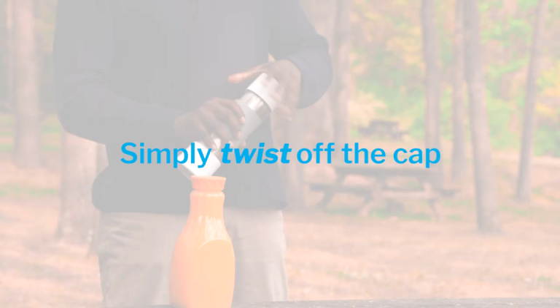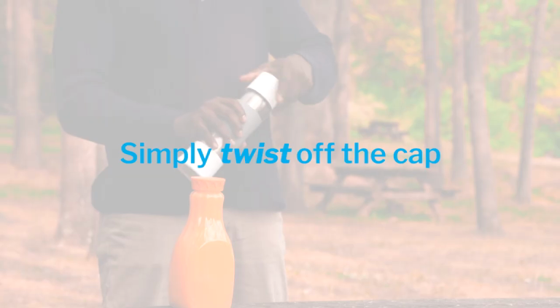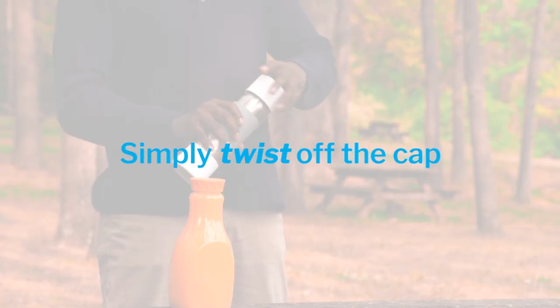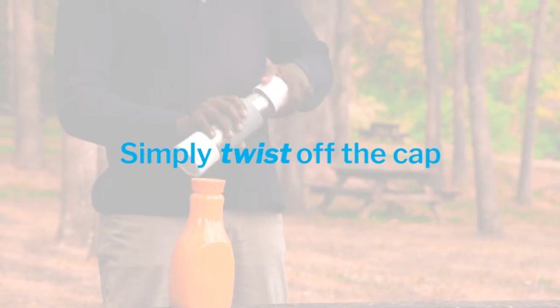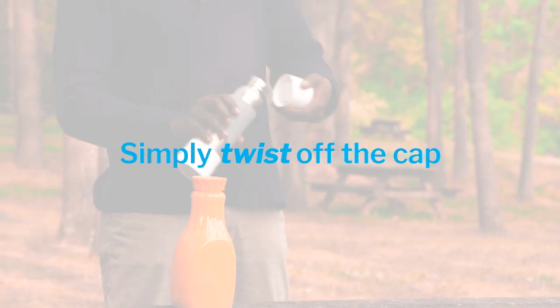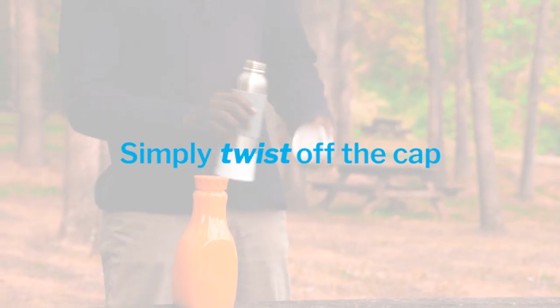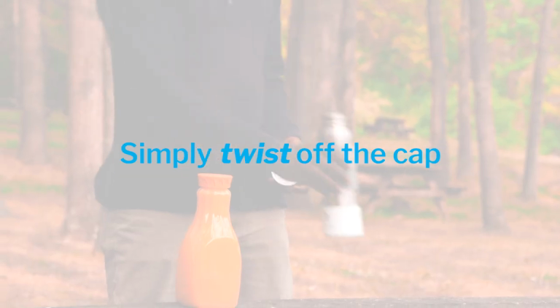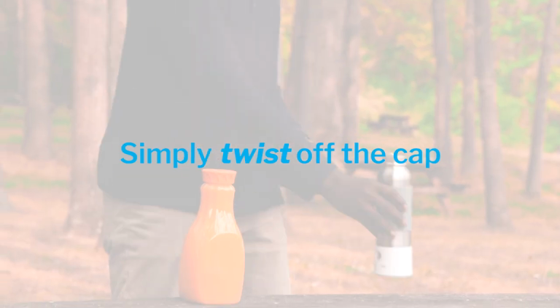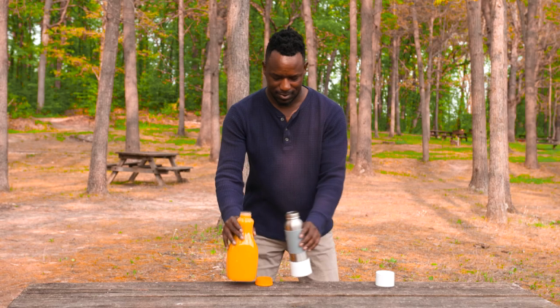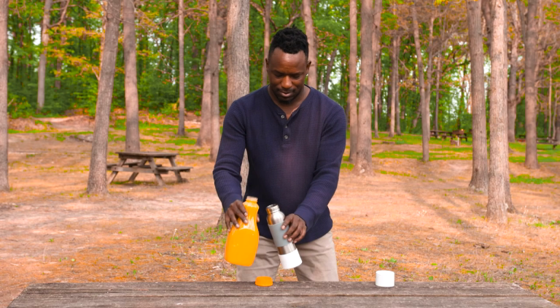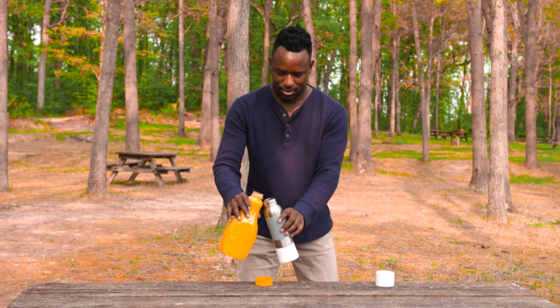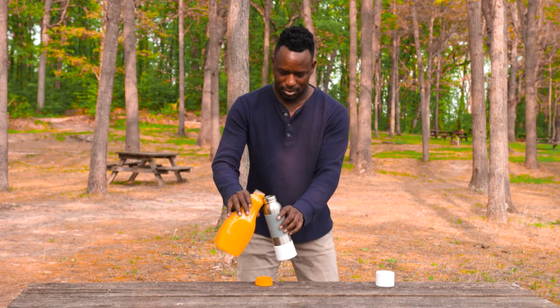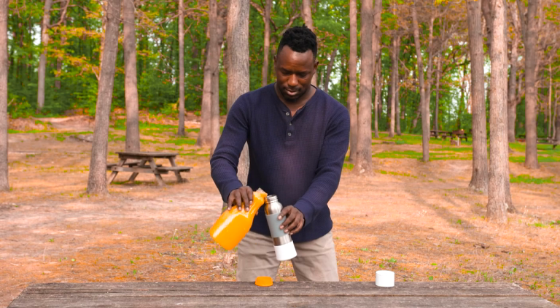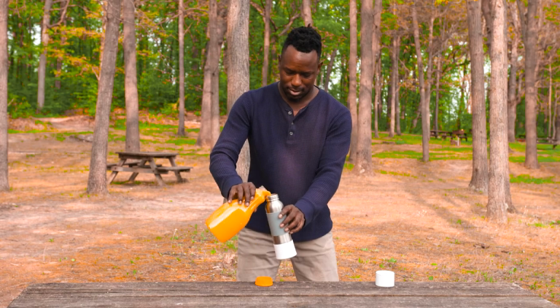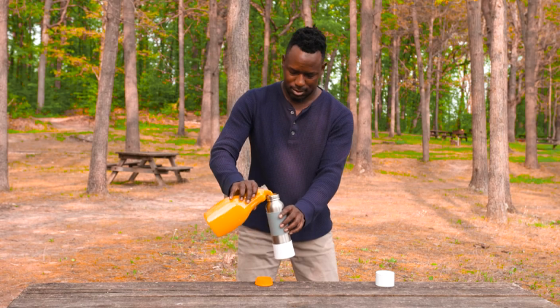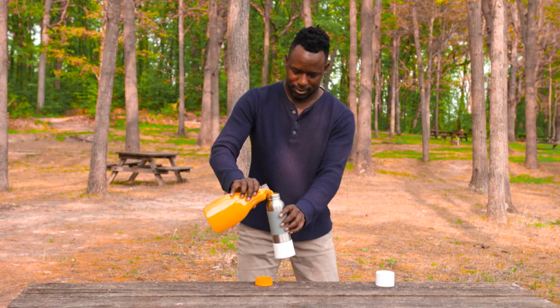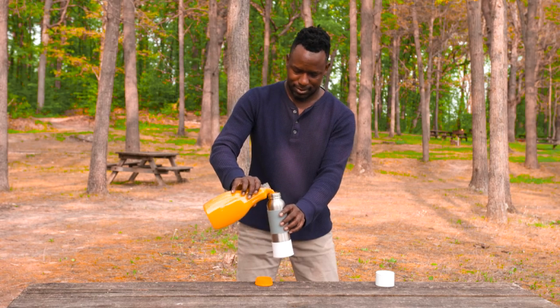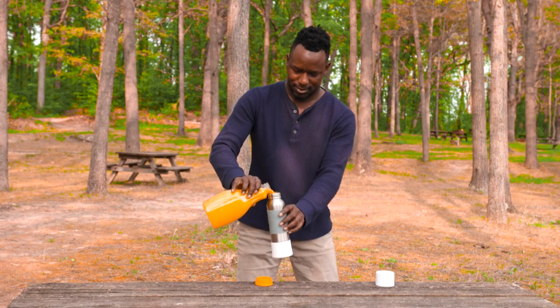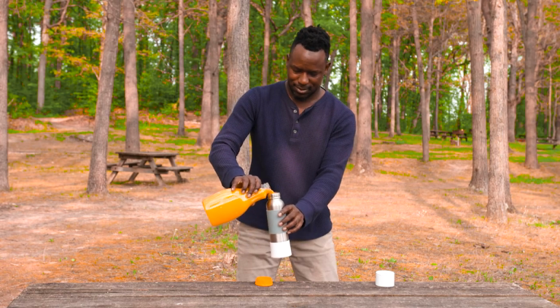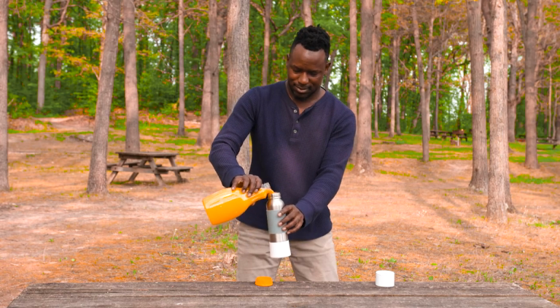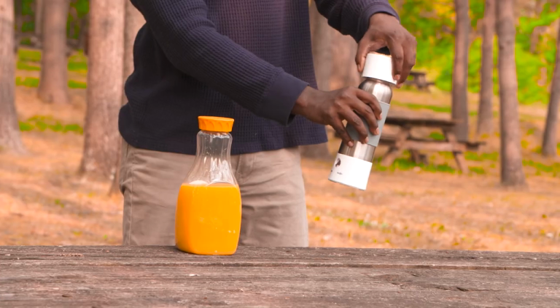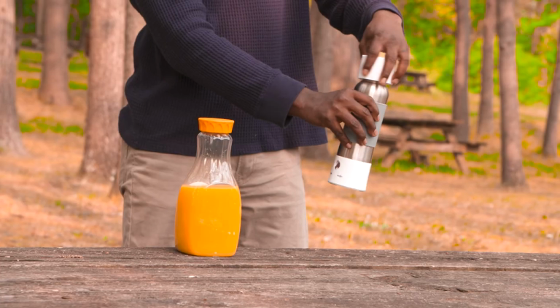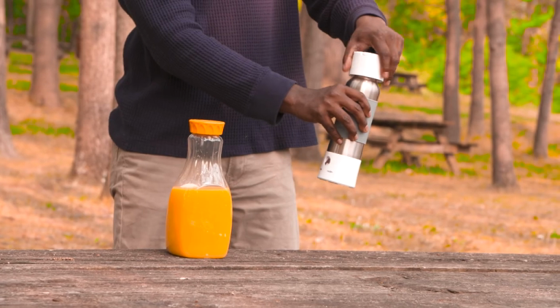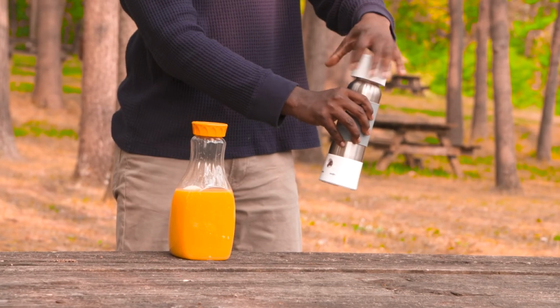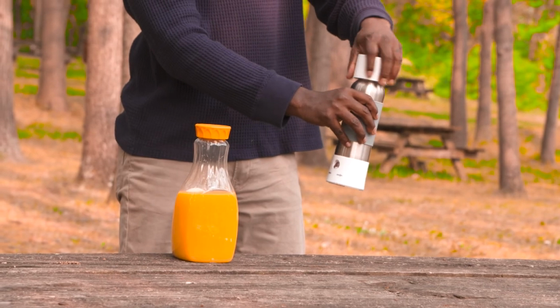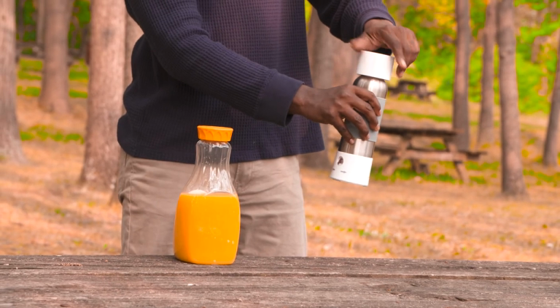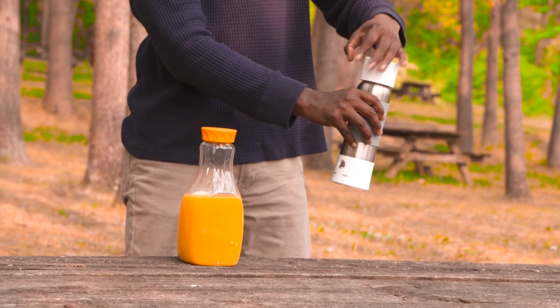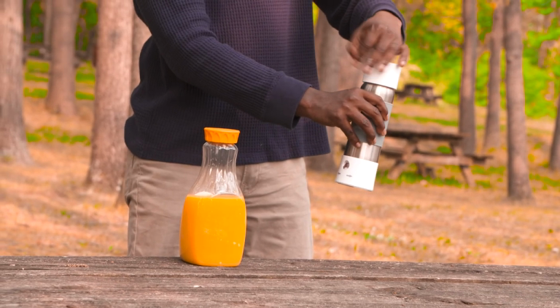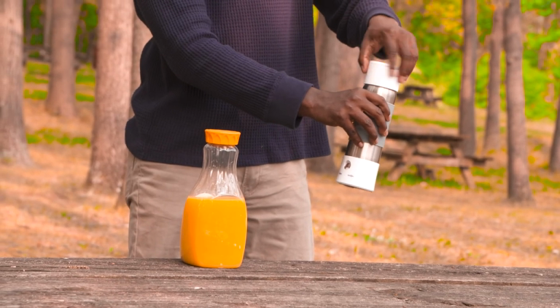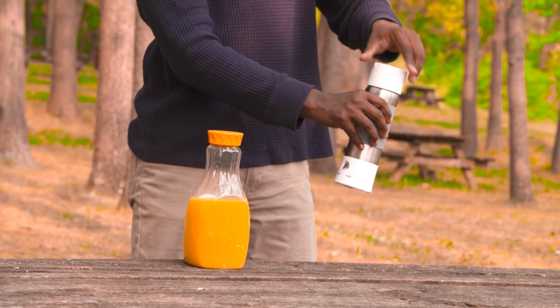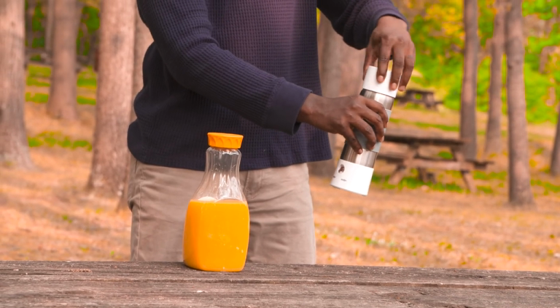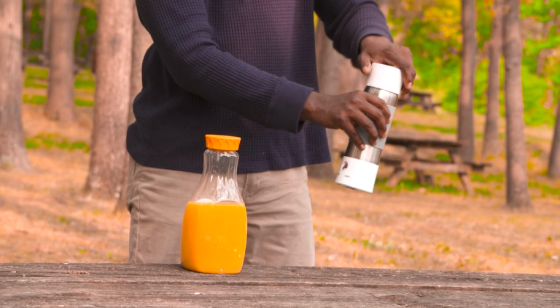Simply twist off the cap, fill the bottle at or below the max fill line, and close the top until you hear a click stop.